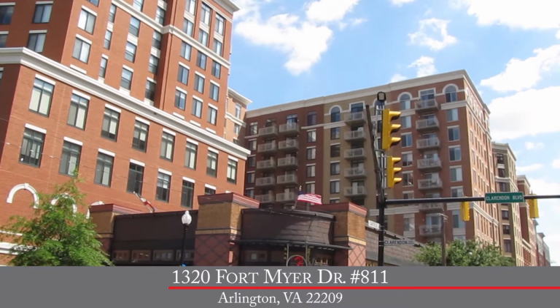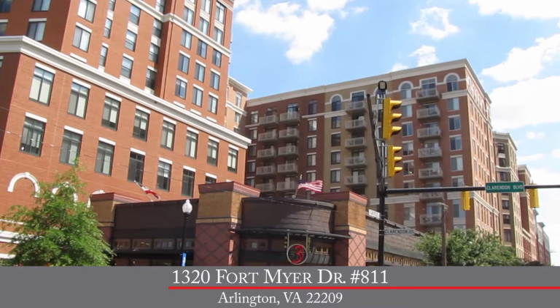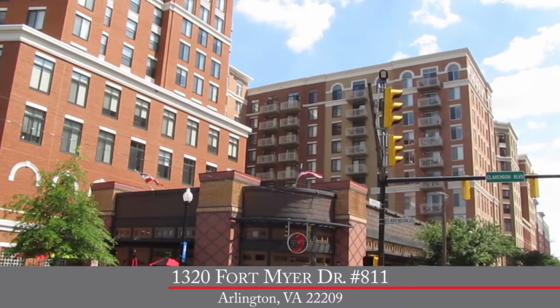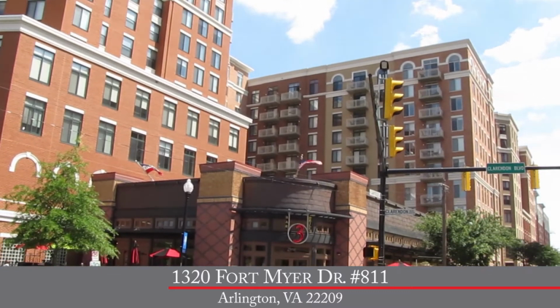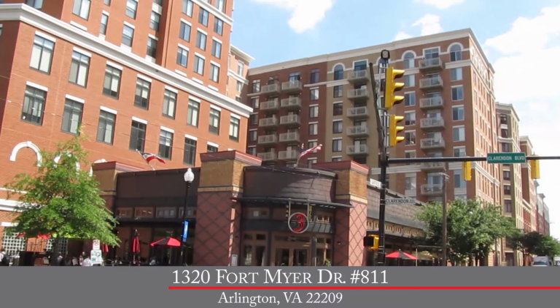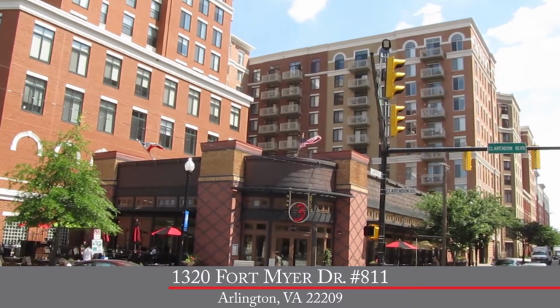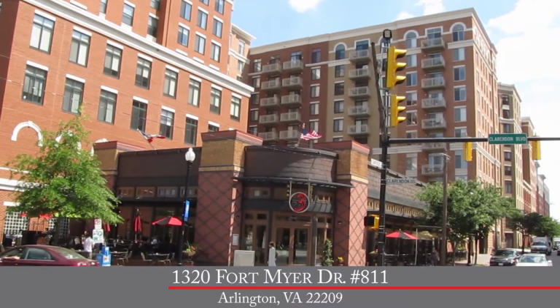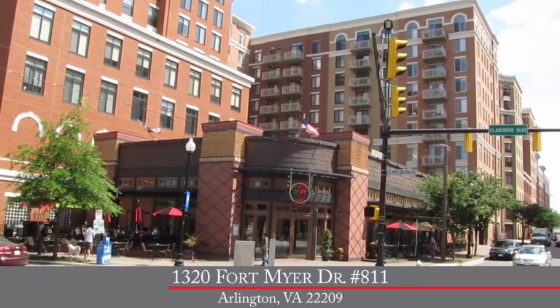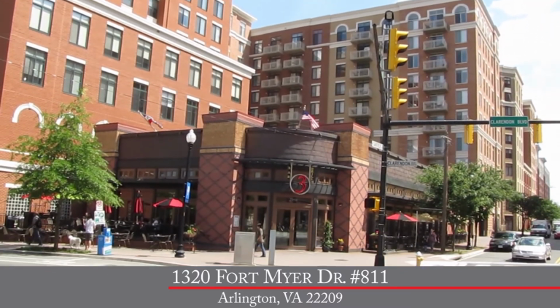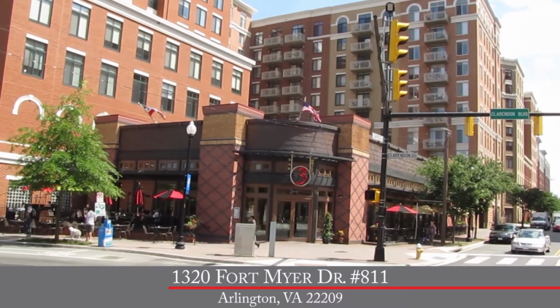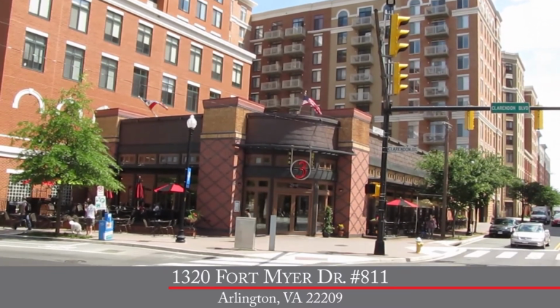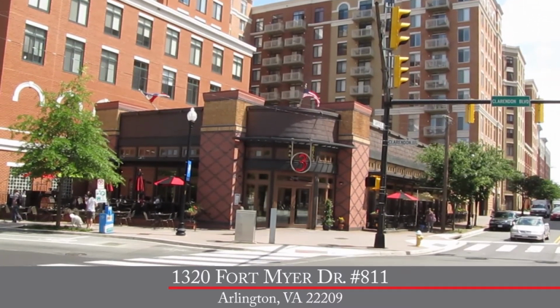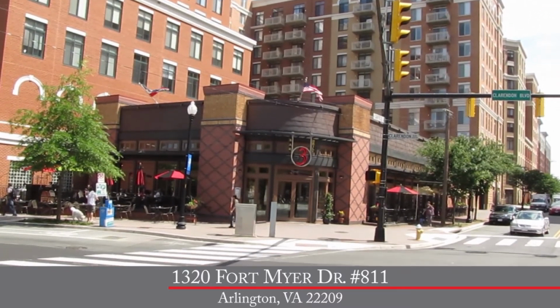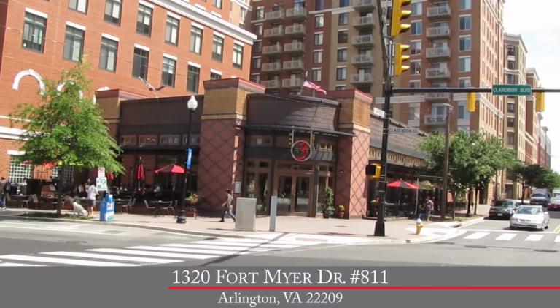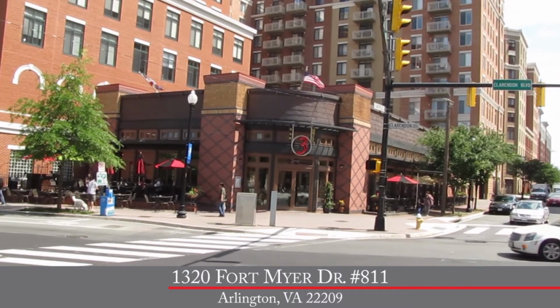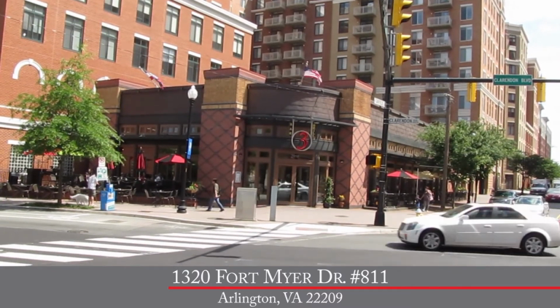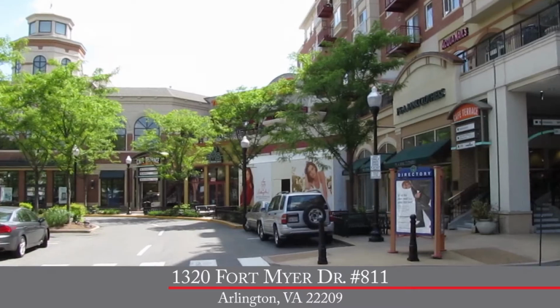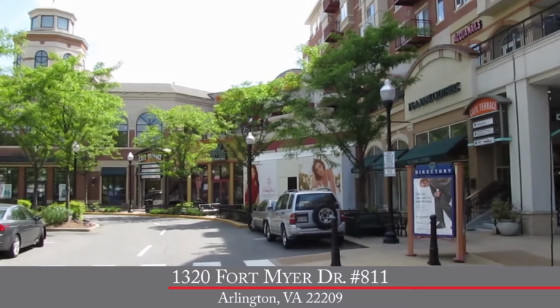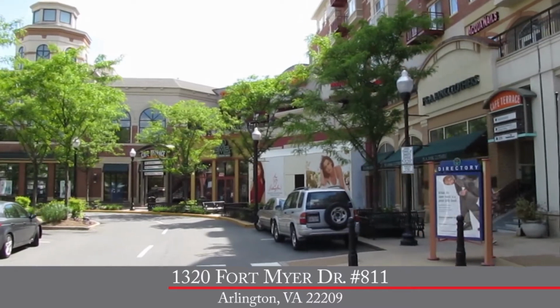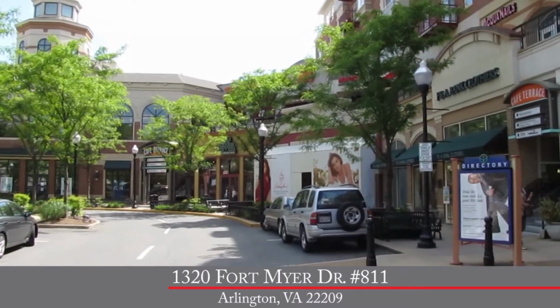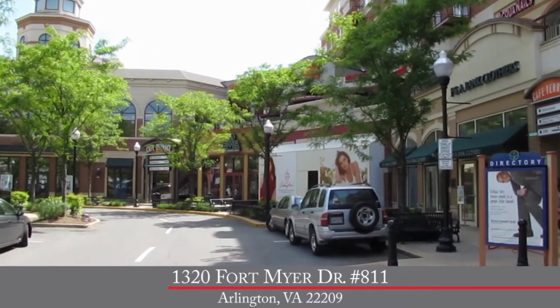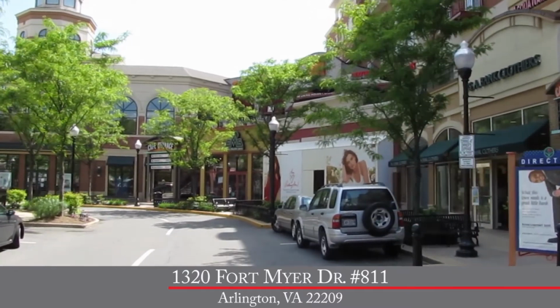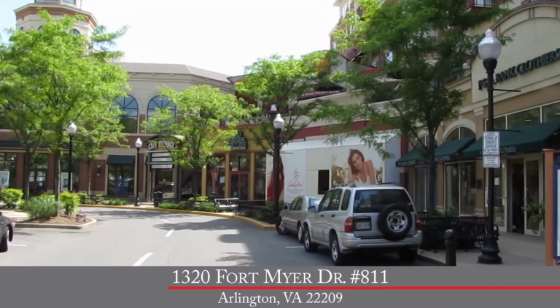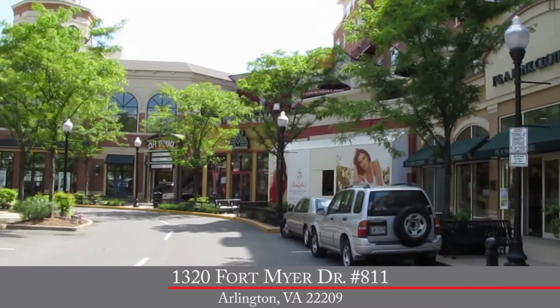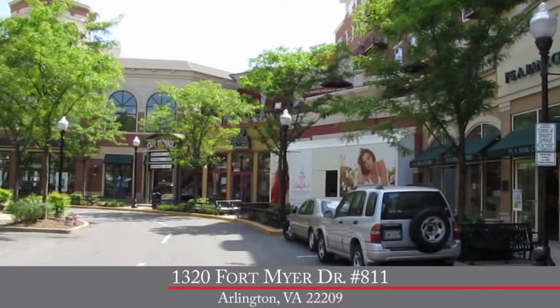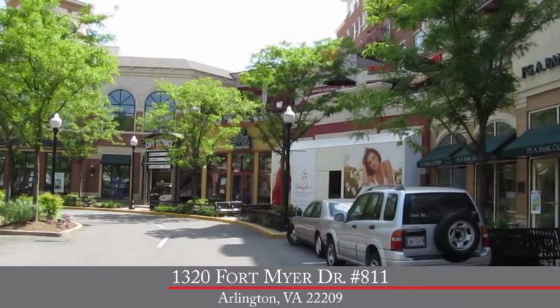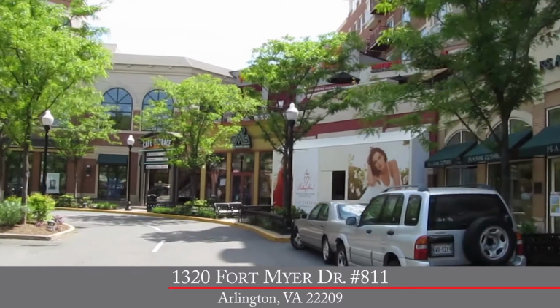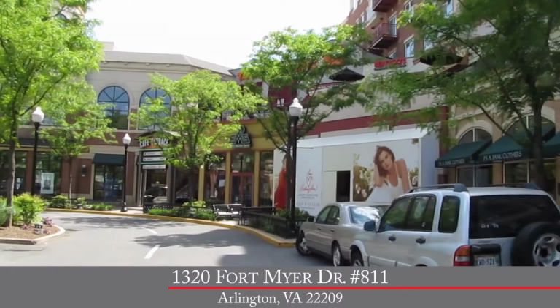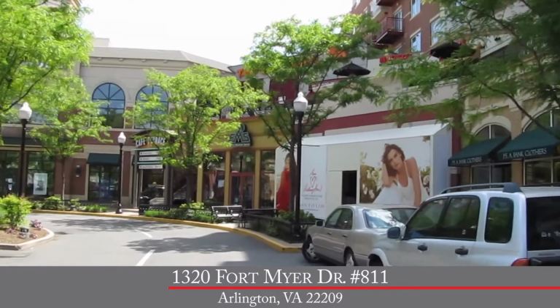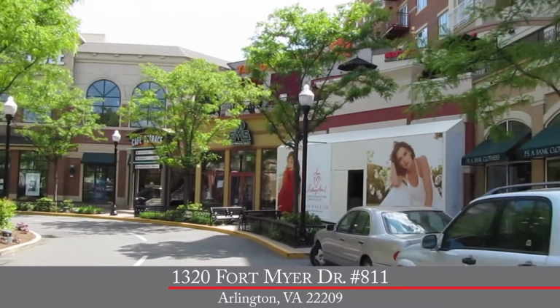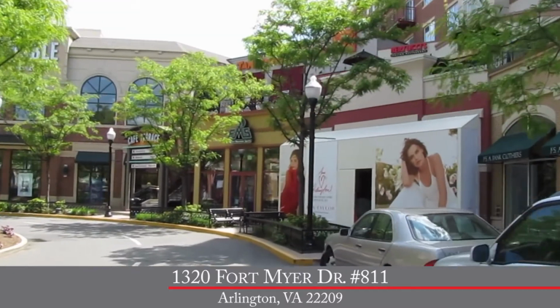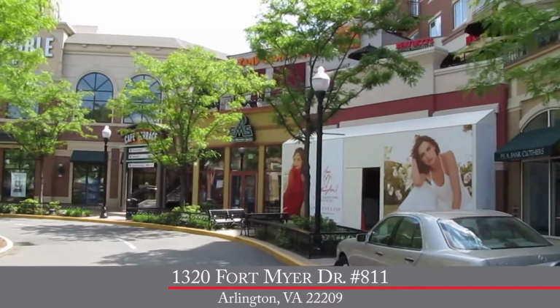Of course, if it's shopping and dining out that interest you, the restaurants and shops of Clarendon are just a couple minutes away.